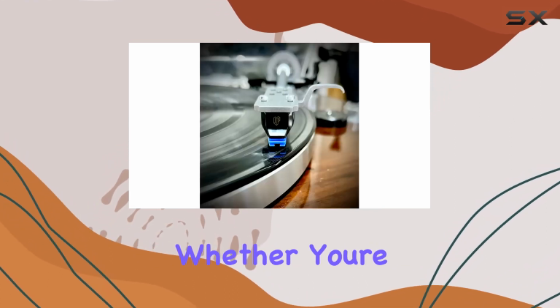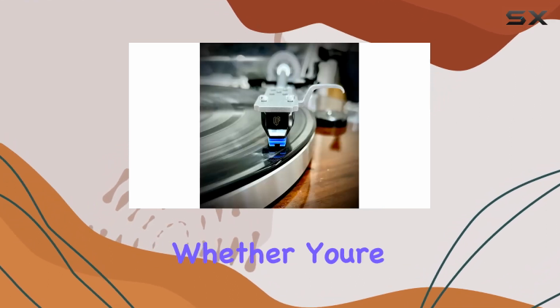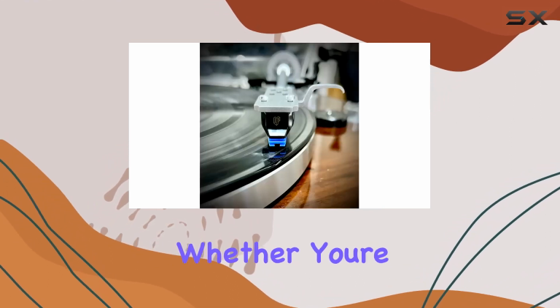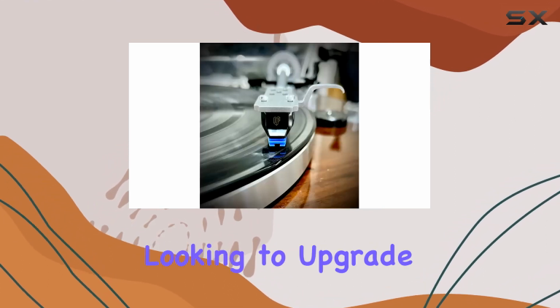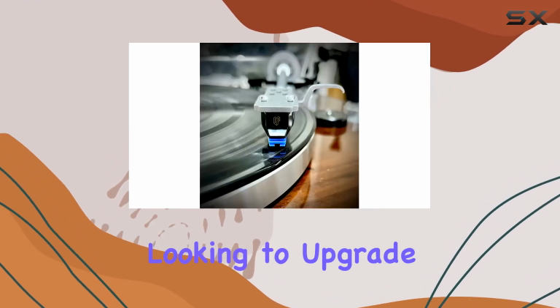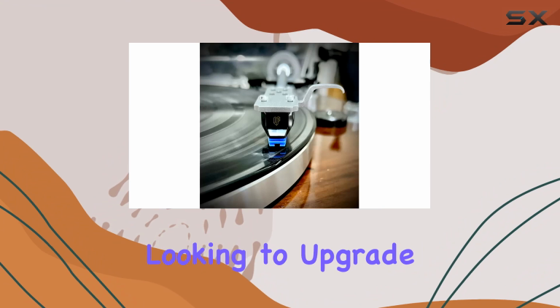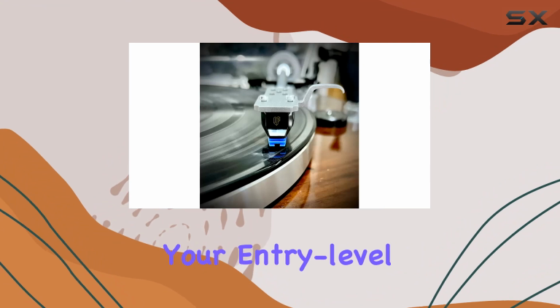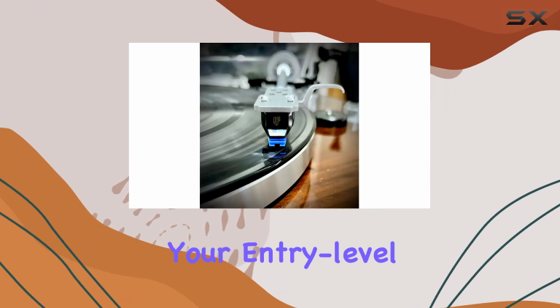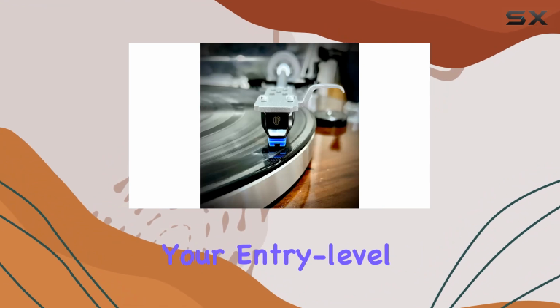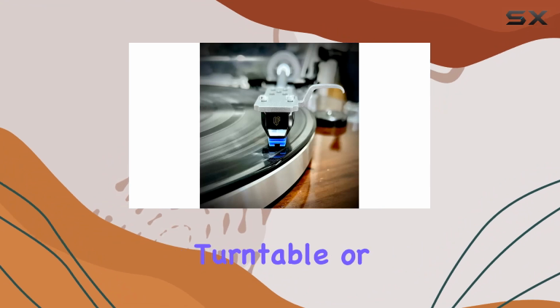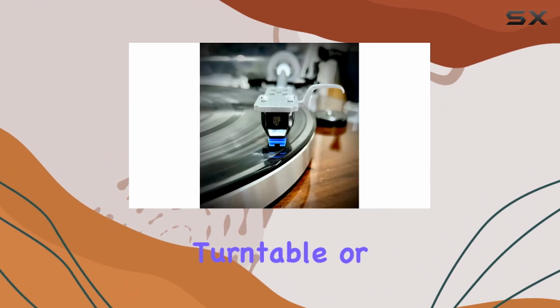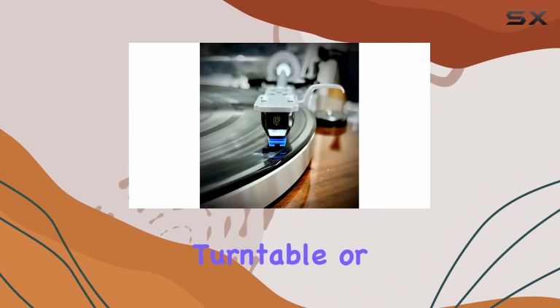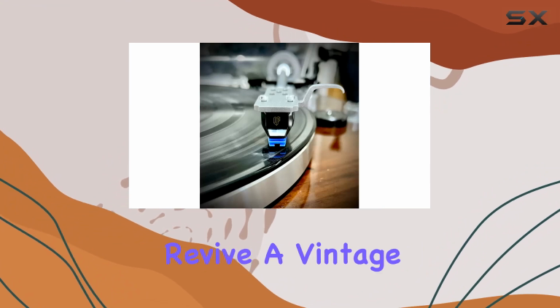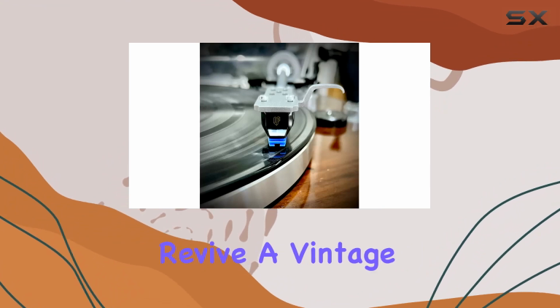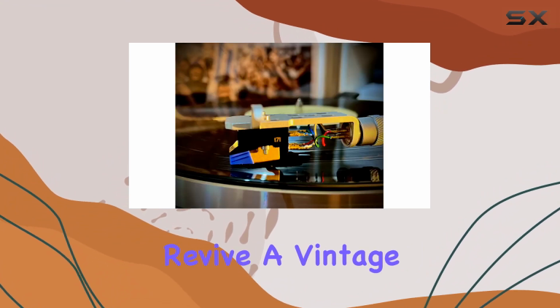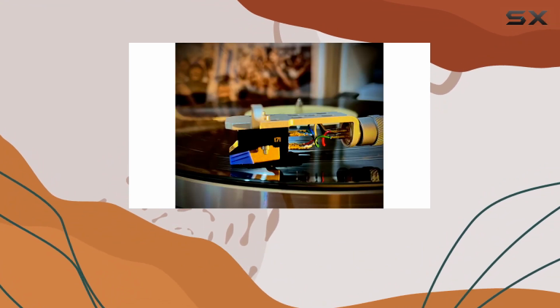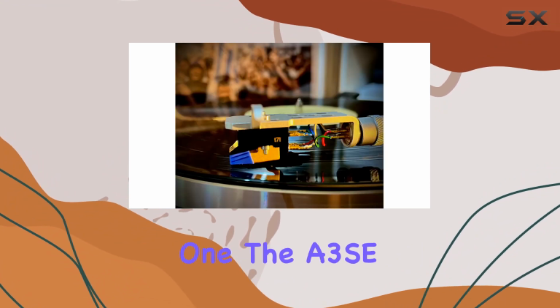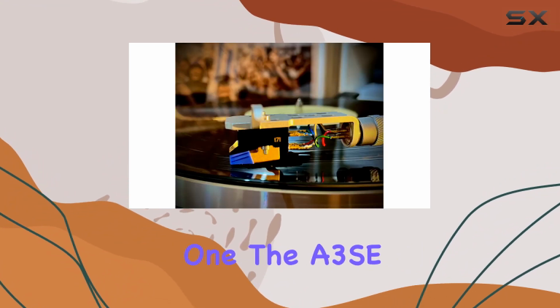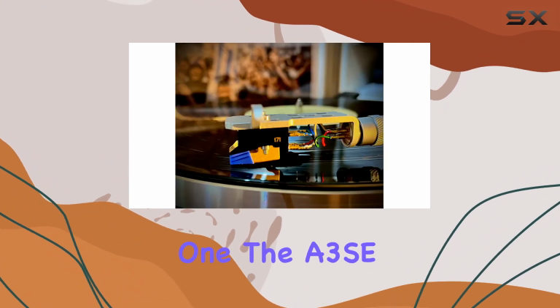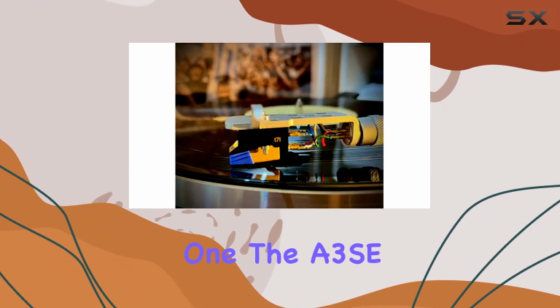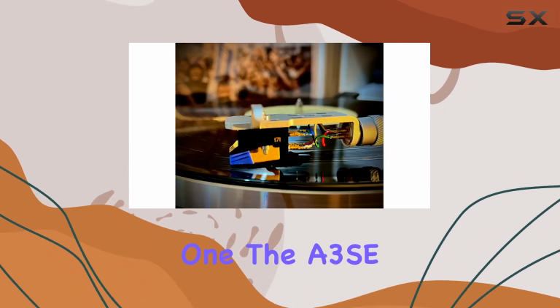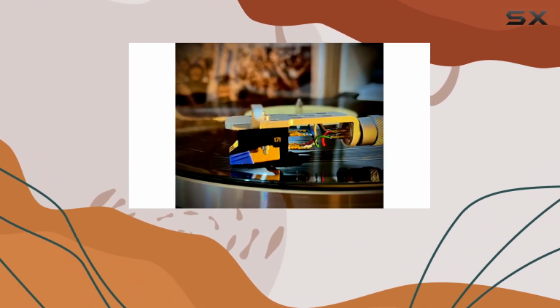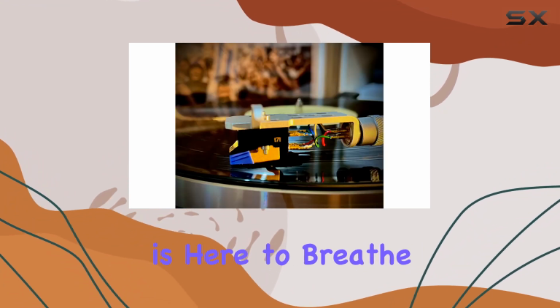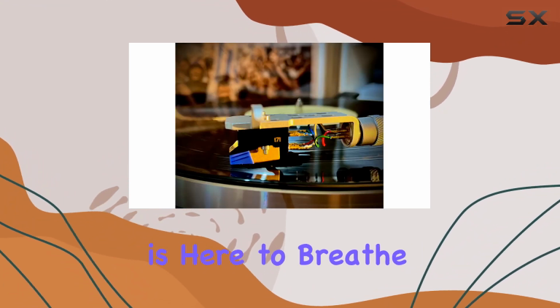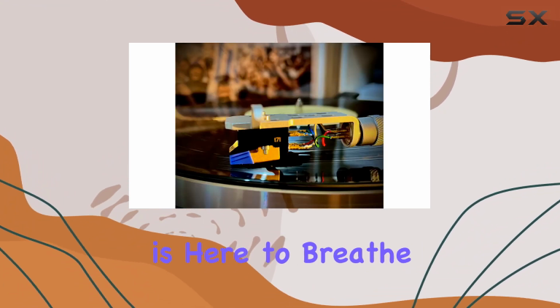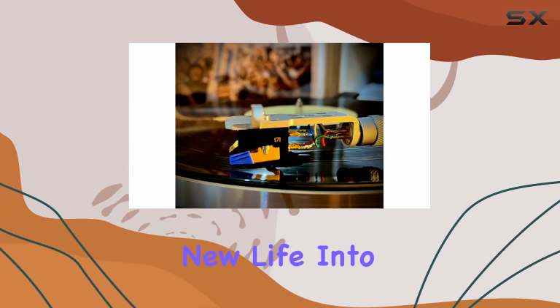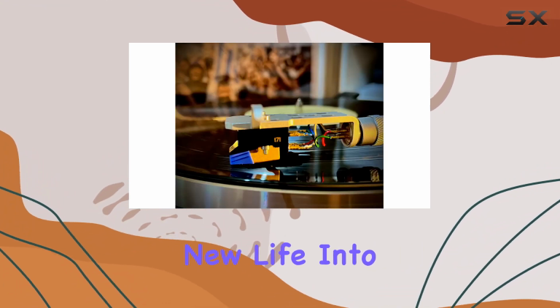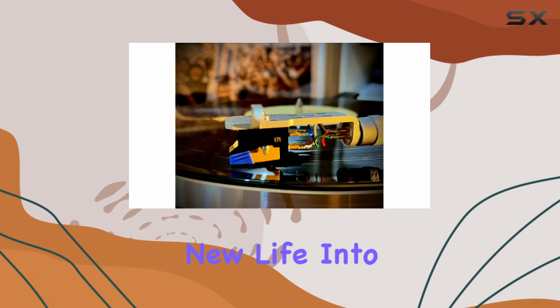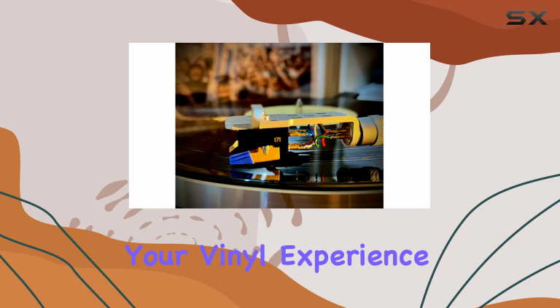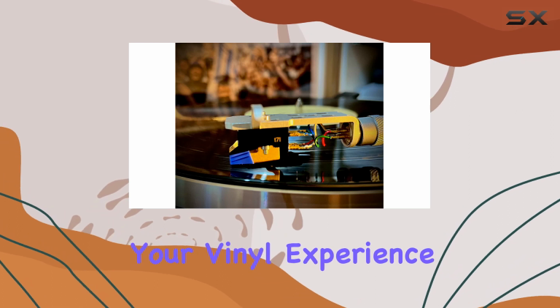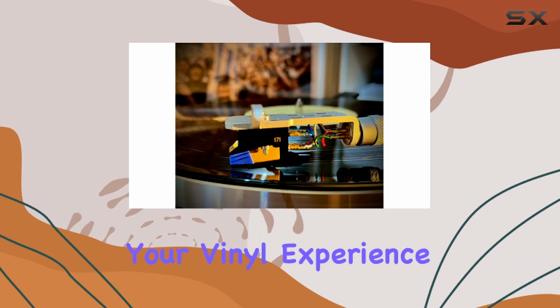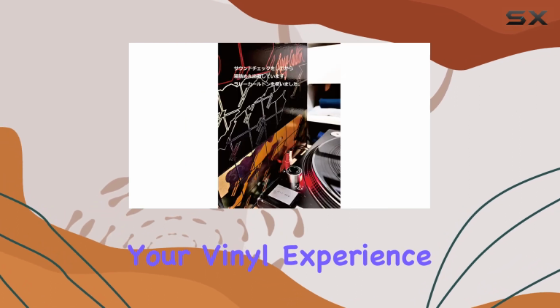Whether you're looking to upgrade your entry-level turntable or revive a vintage one, the A3SE is here to breathe new life into your vinyl experience.